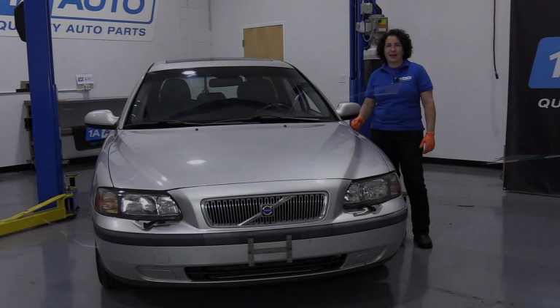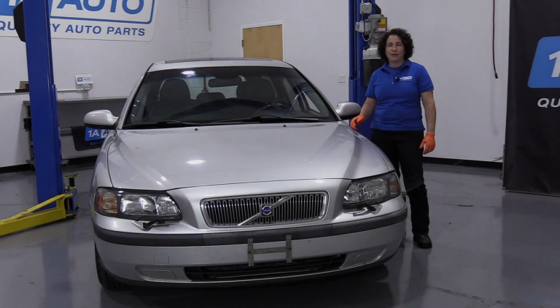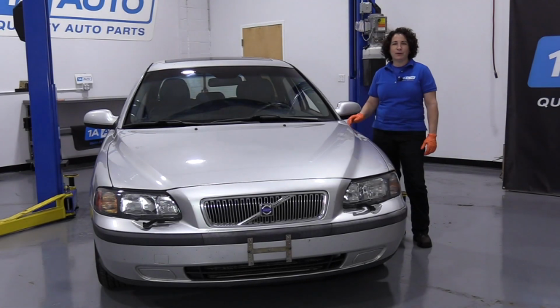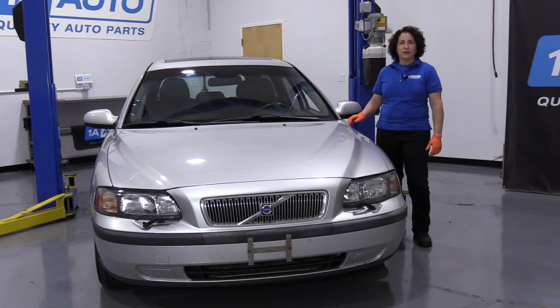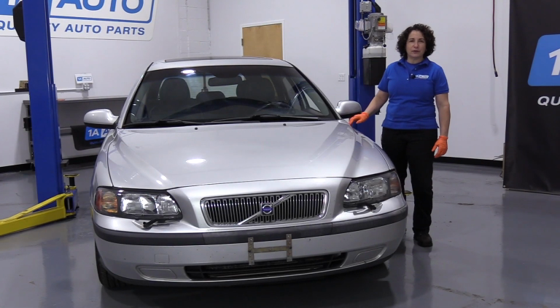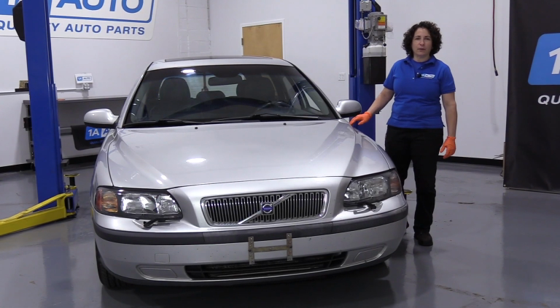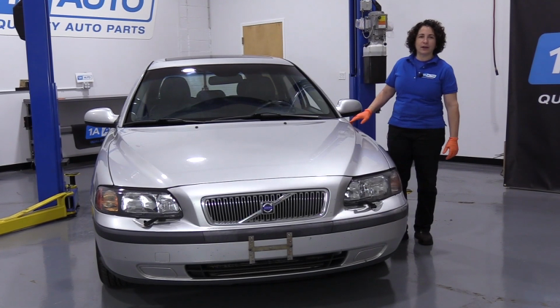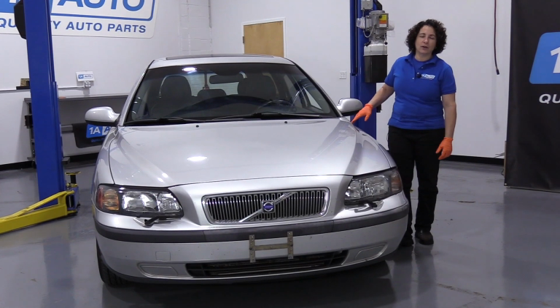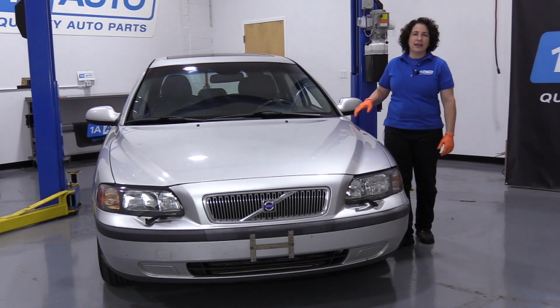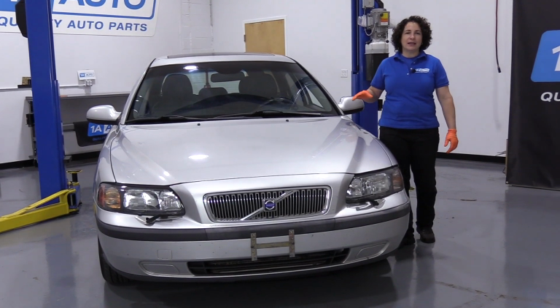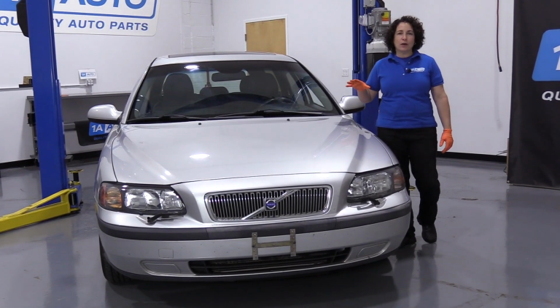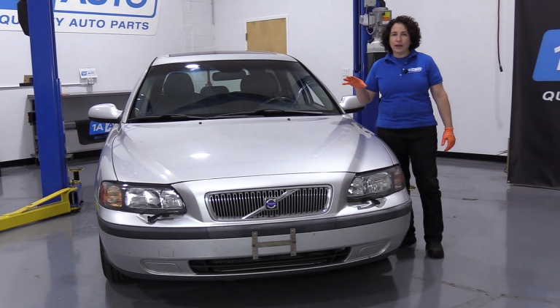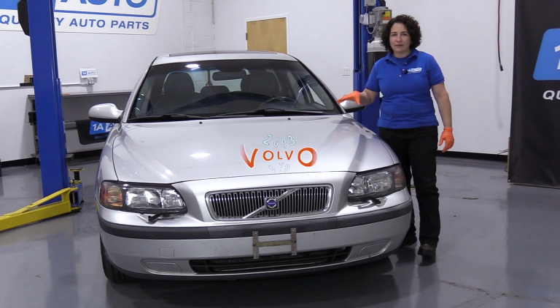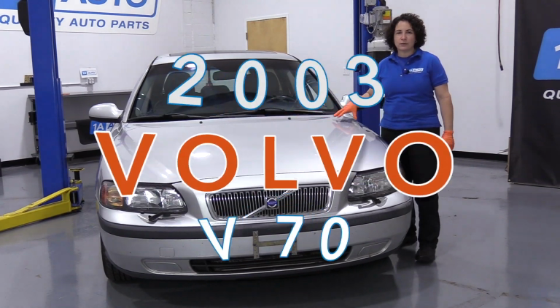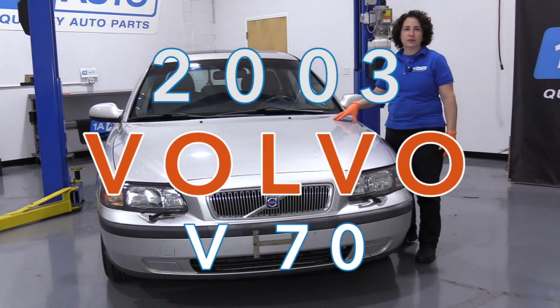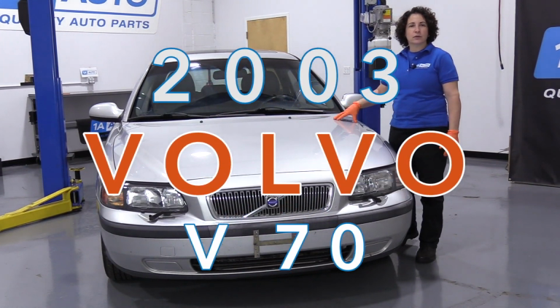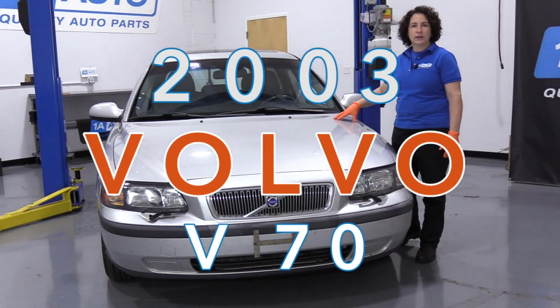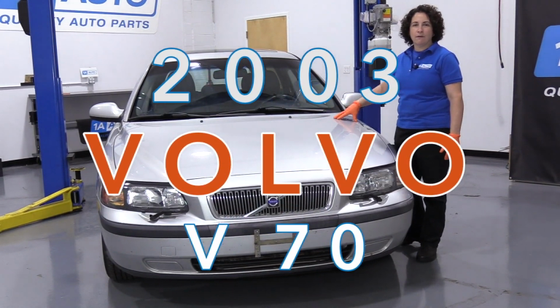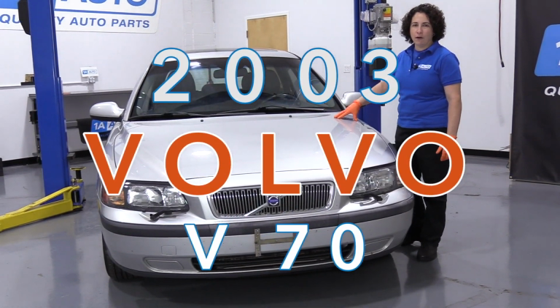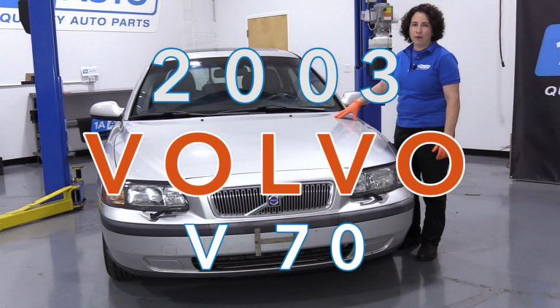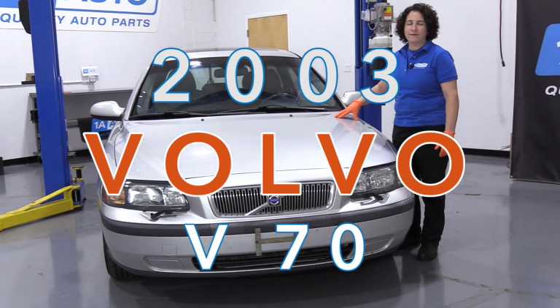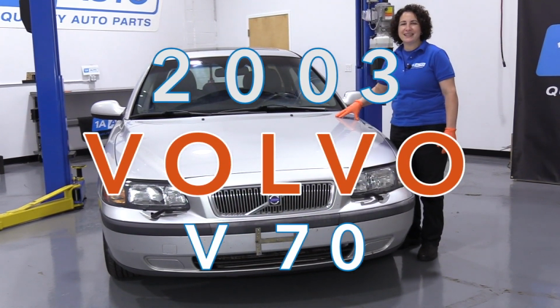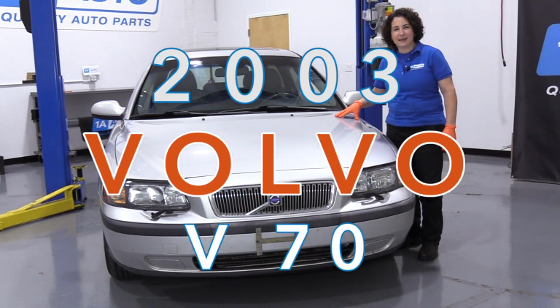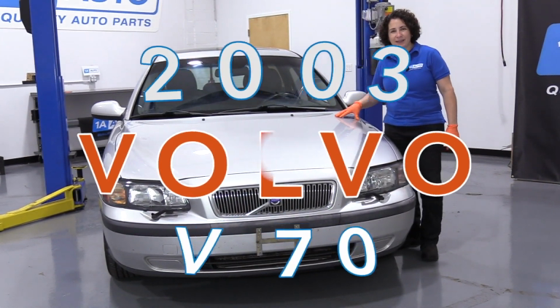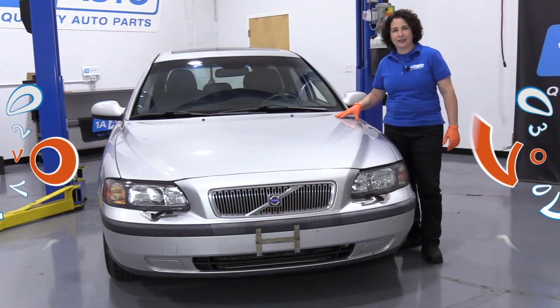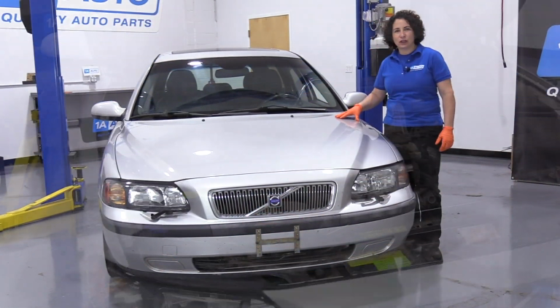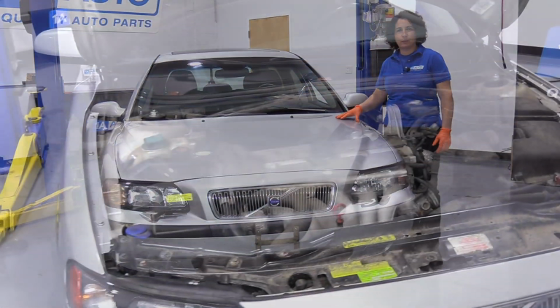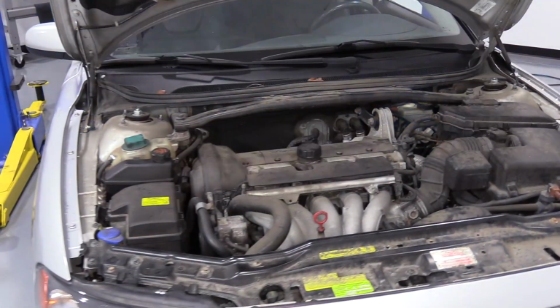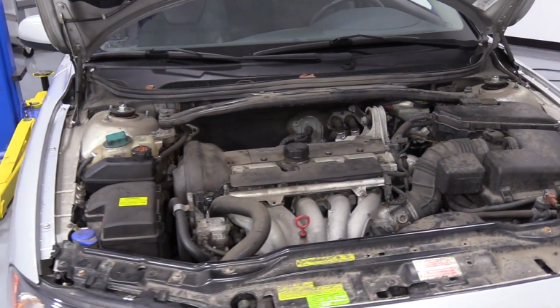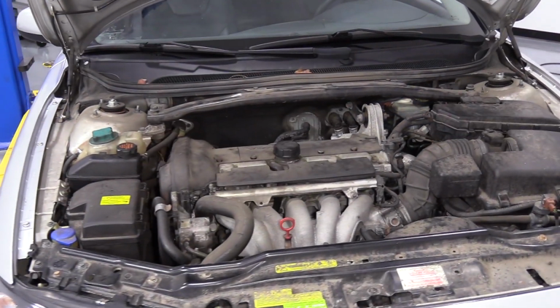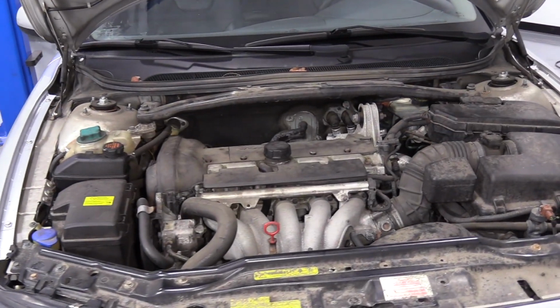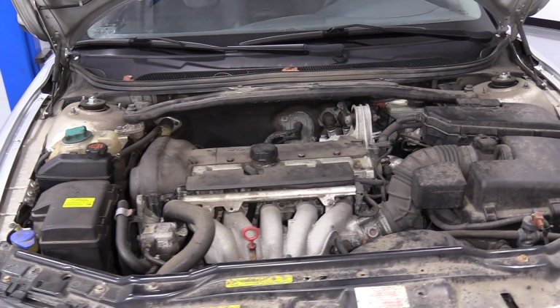Hi everyone, Sue here at 1A Auto, and we have a 2003 Volvo V70 in the shop. It's got a 2.4 liter.